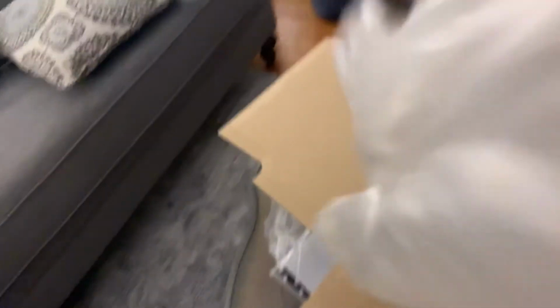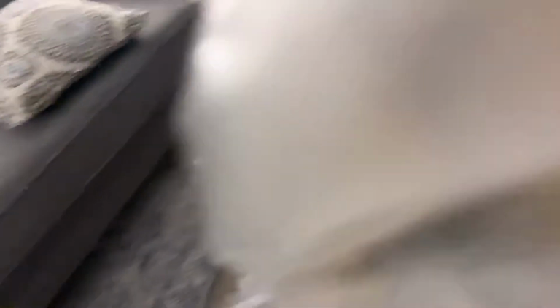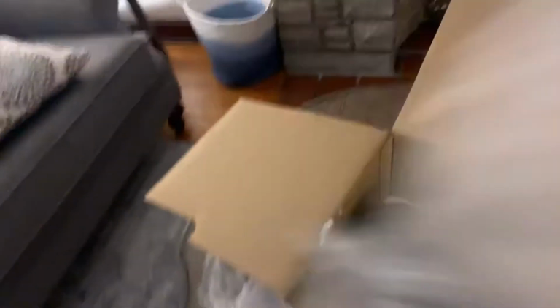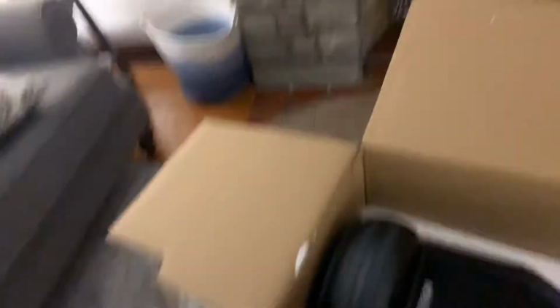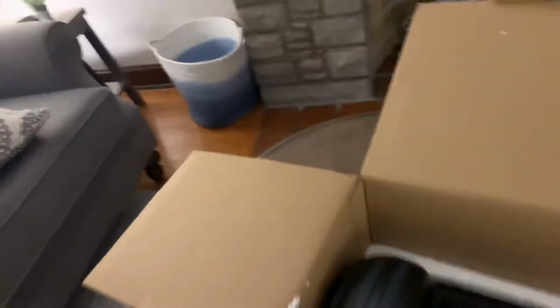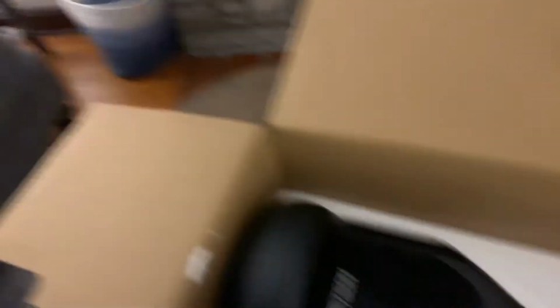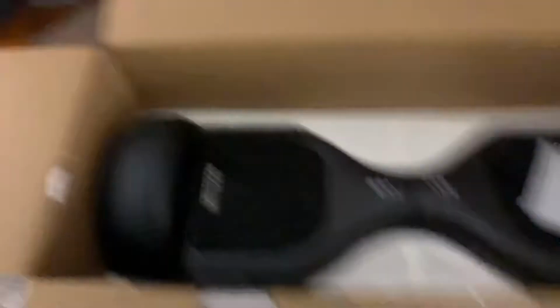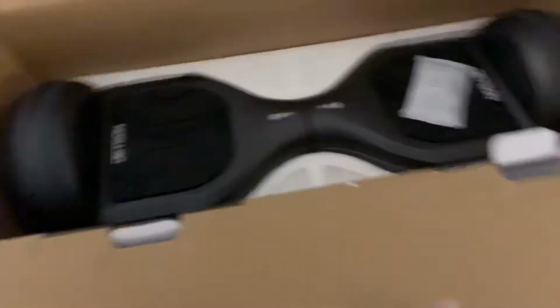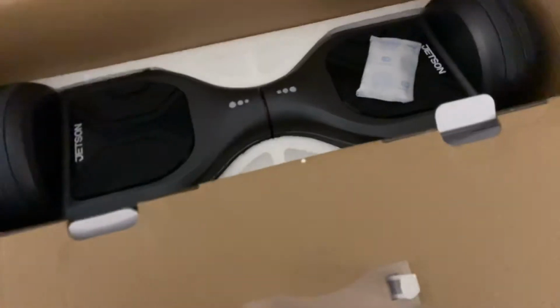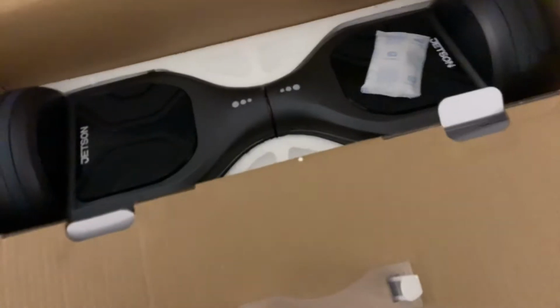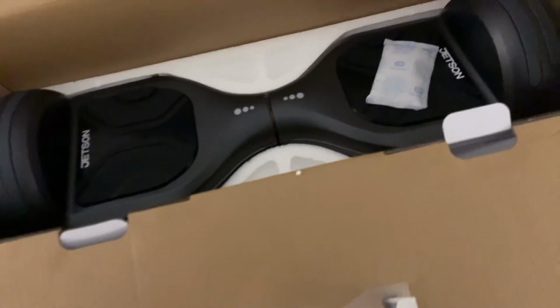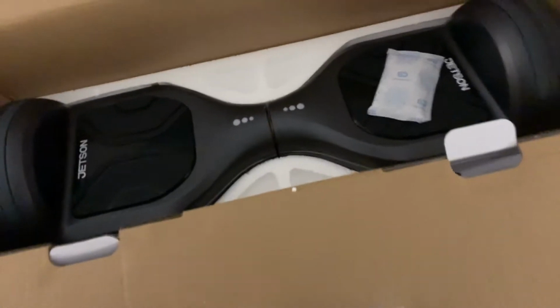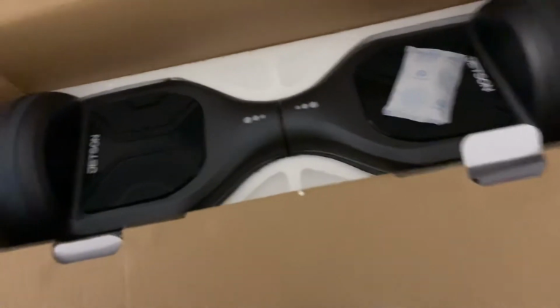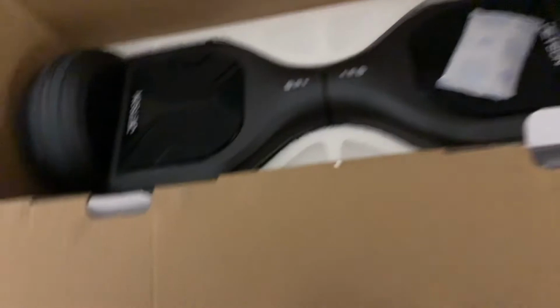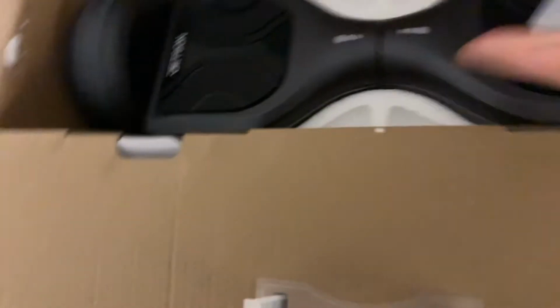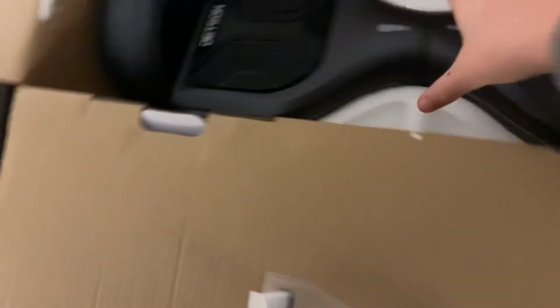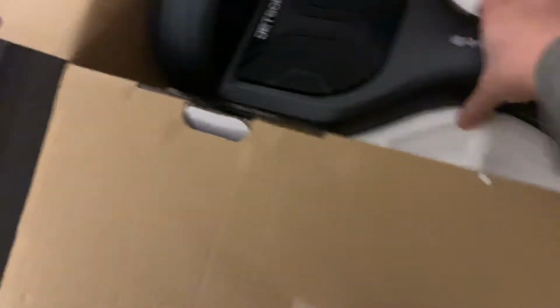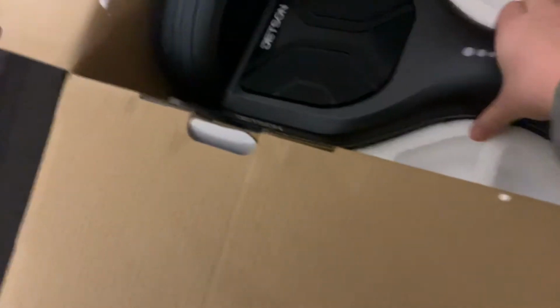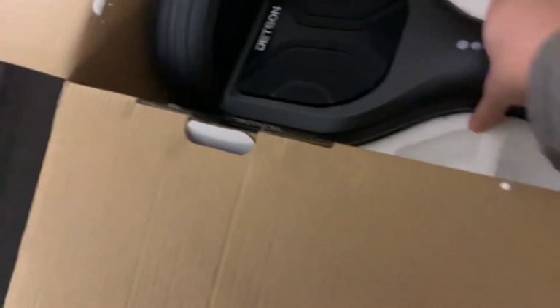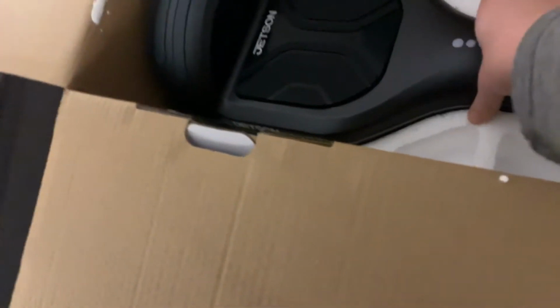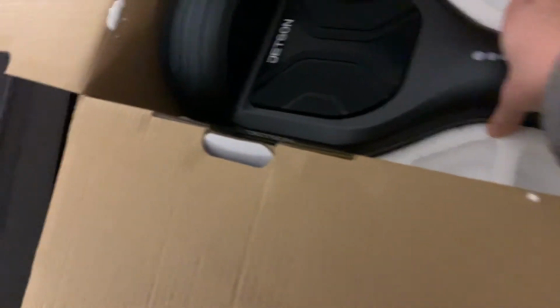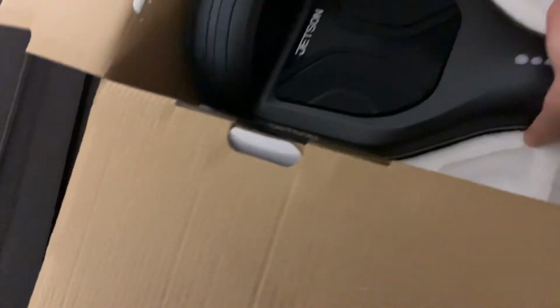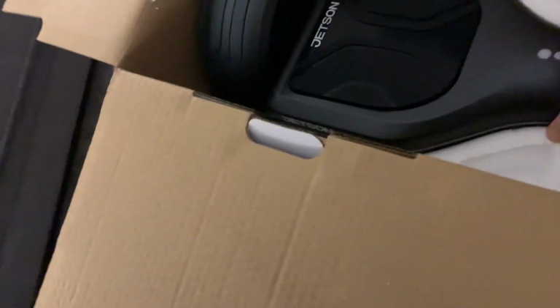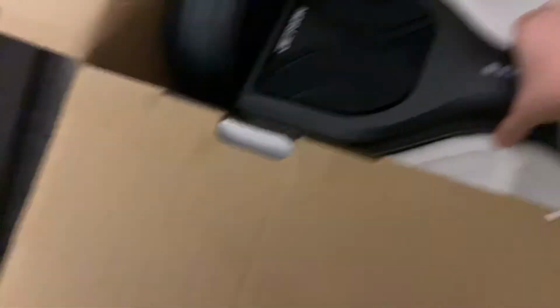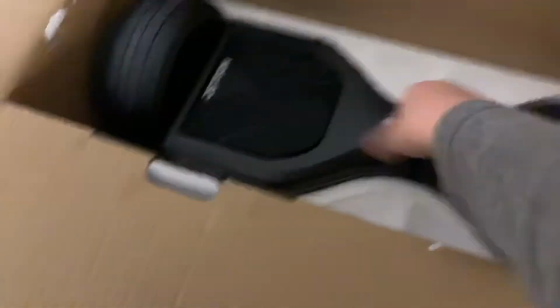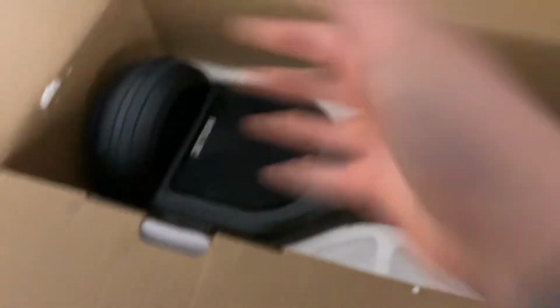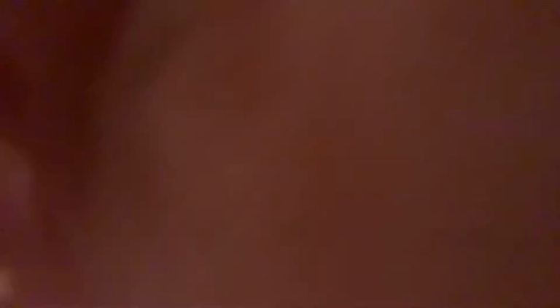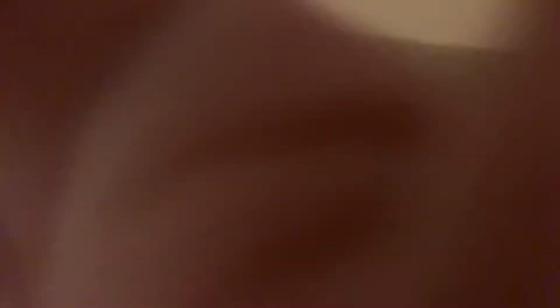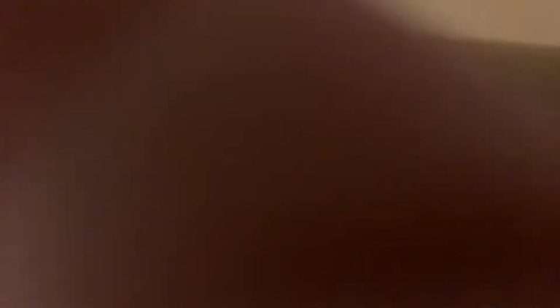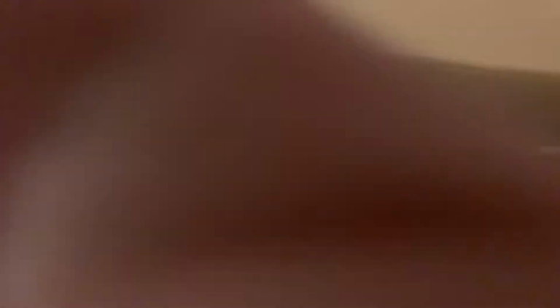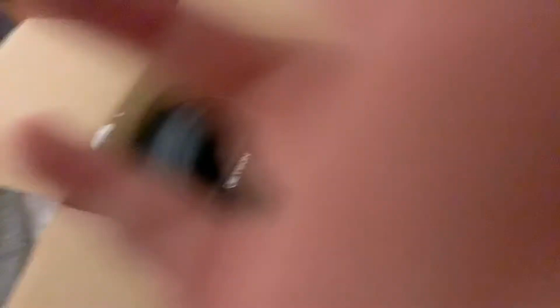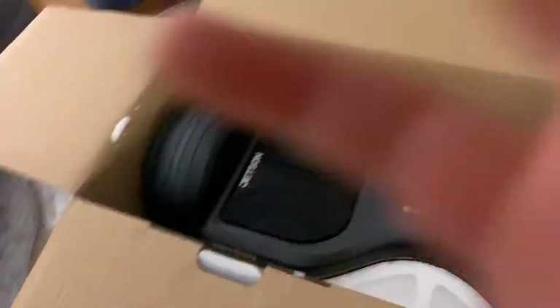Man, this thing looks sleek. Oh wow, that's like really heavy. Hold on.